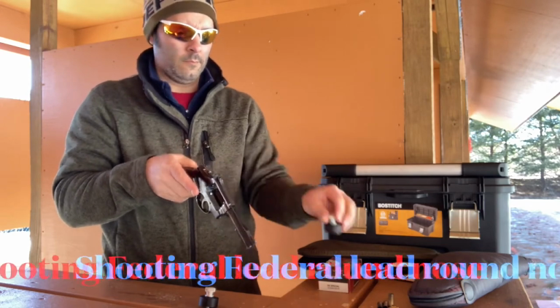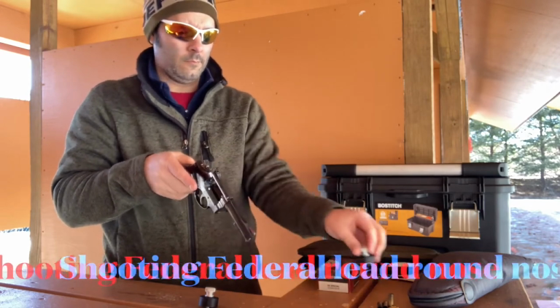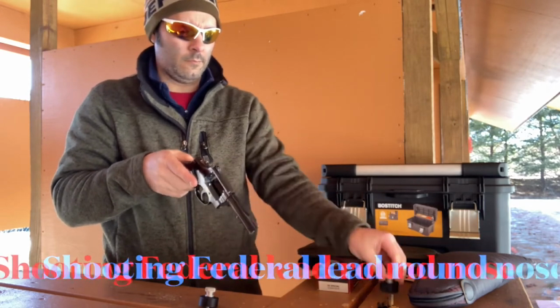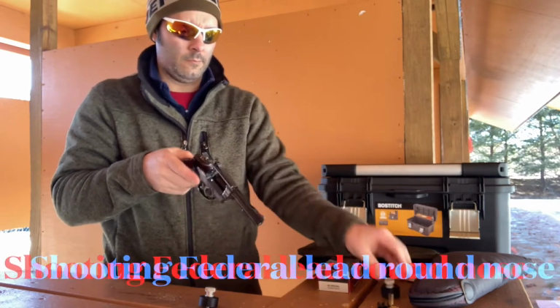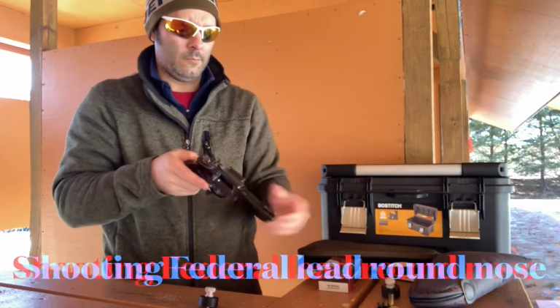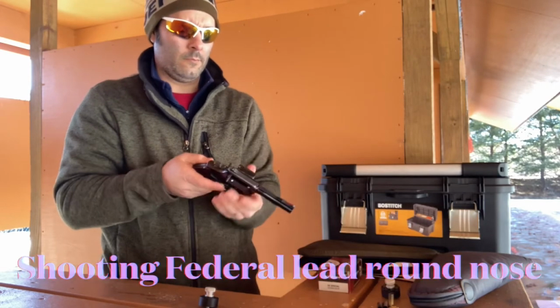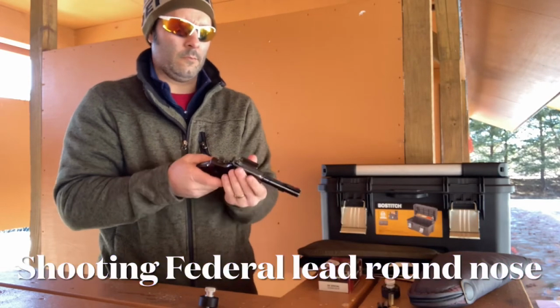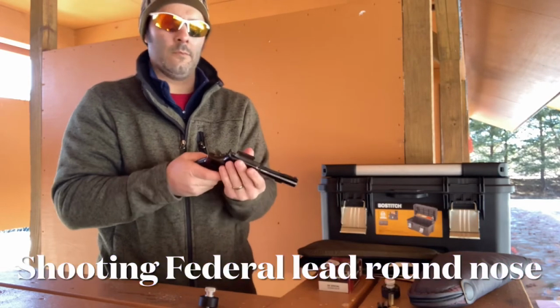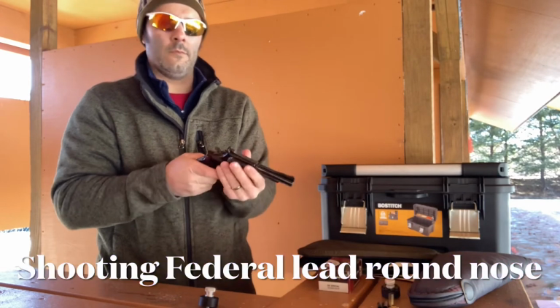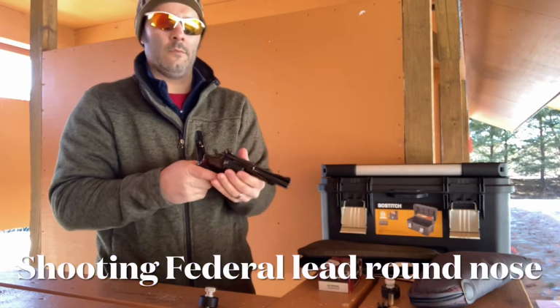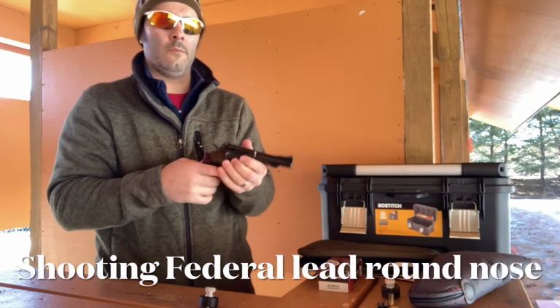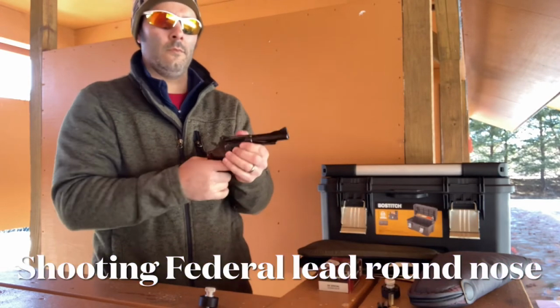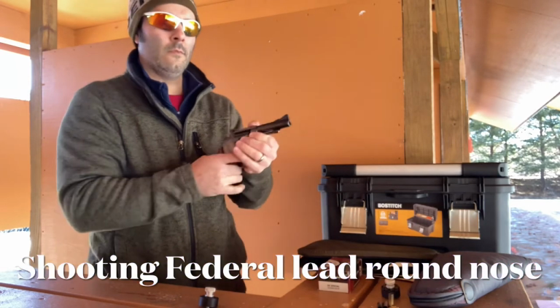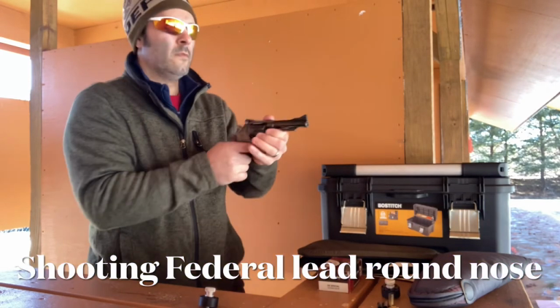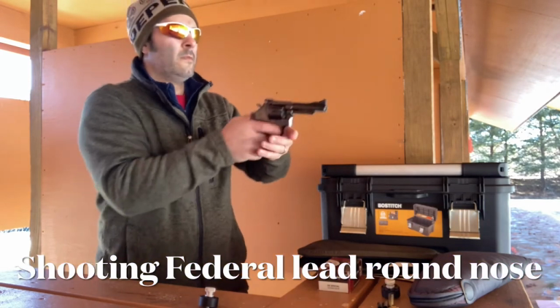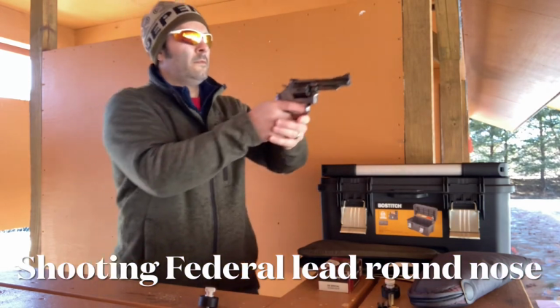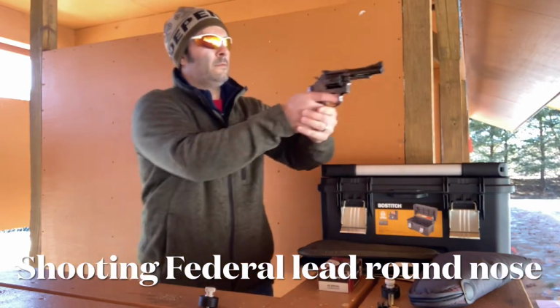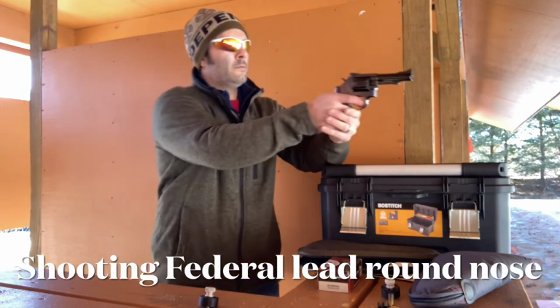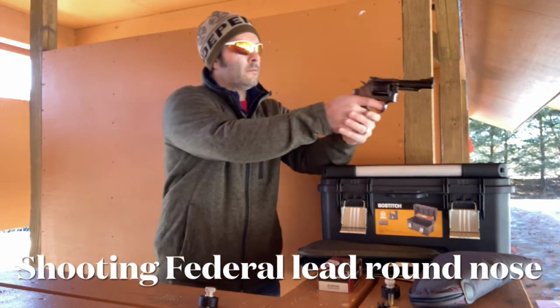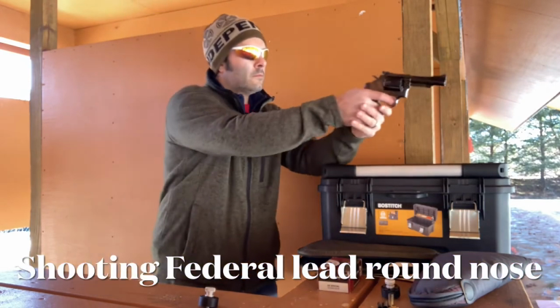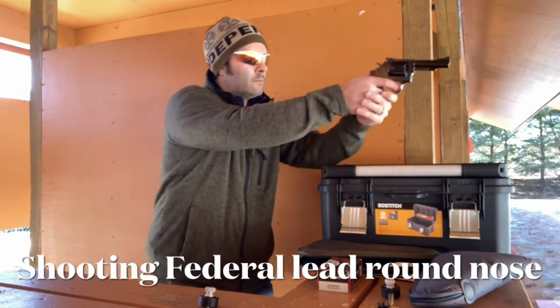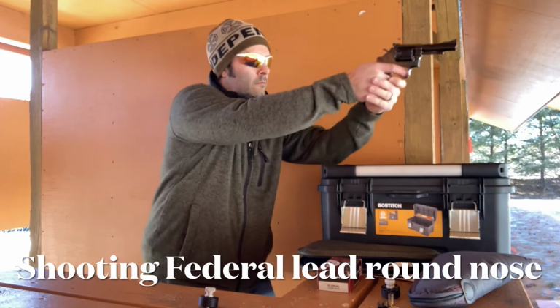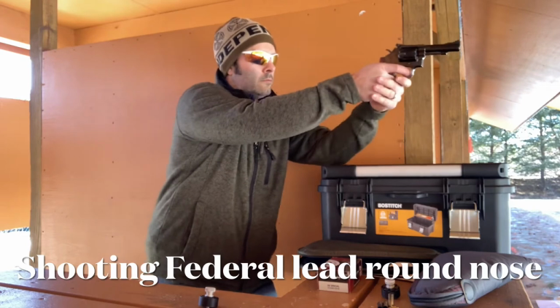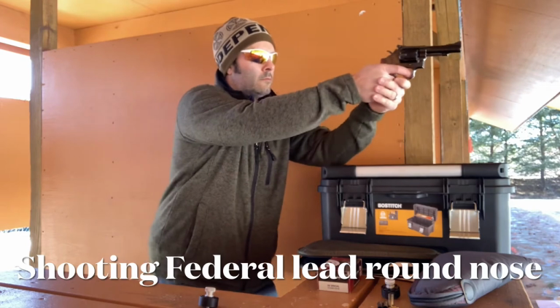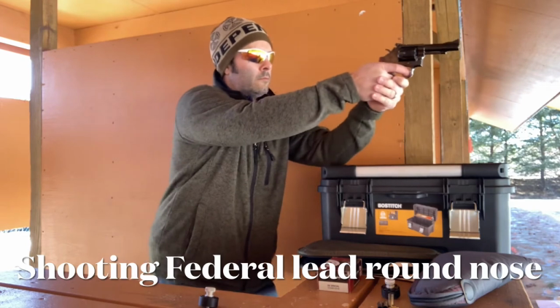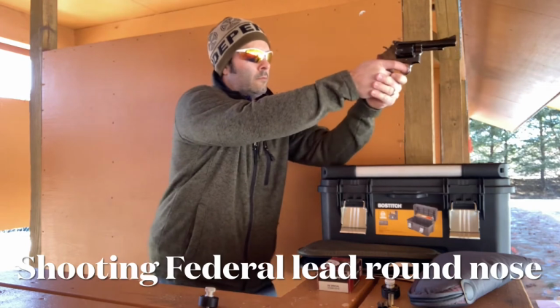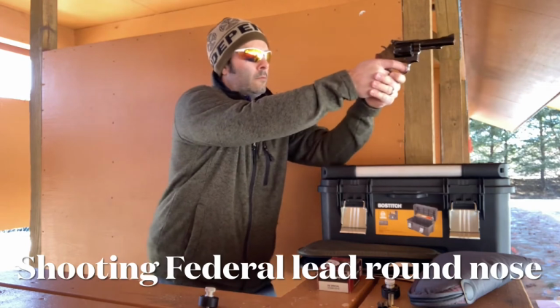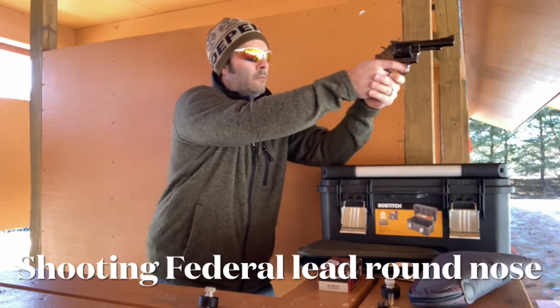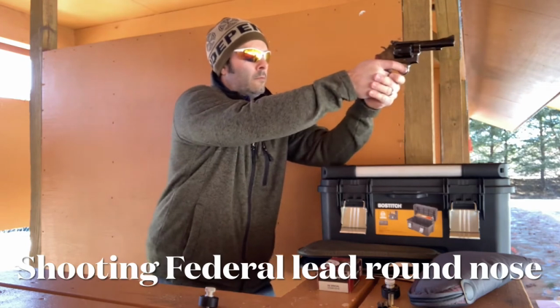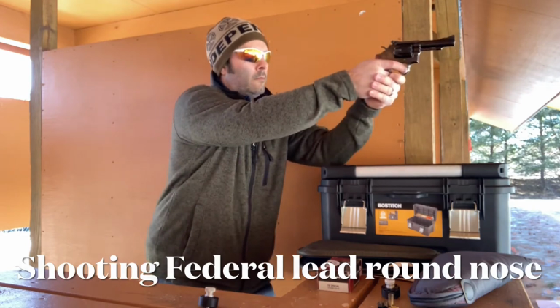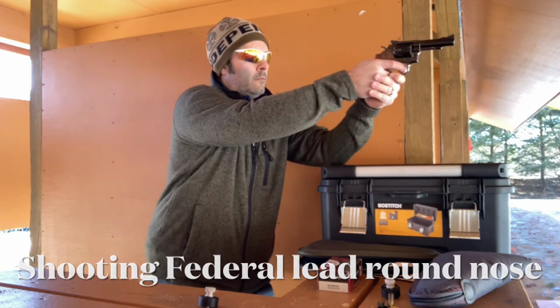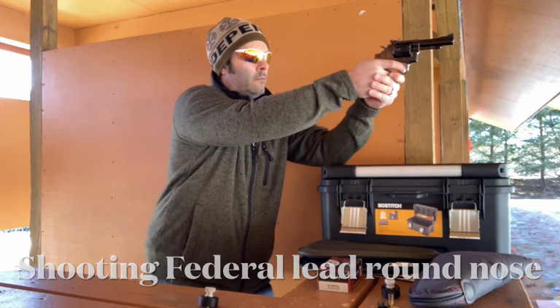I really like the rich rosewood look with a blue revolver, so just enjoy the video.